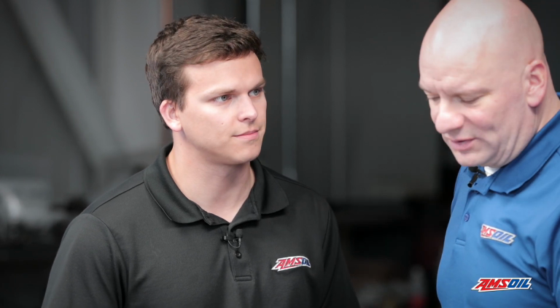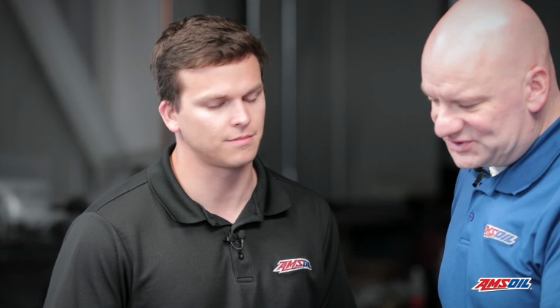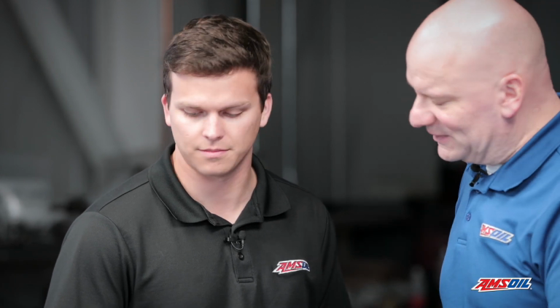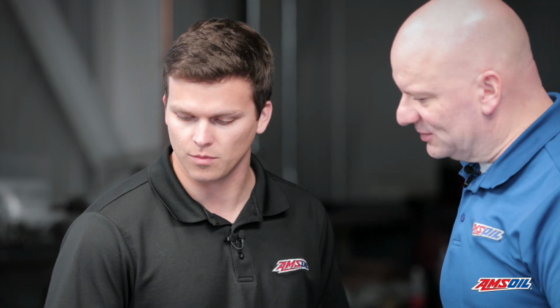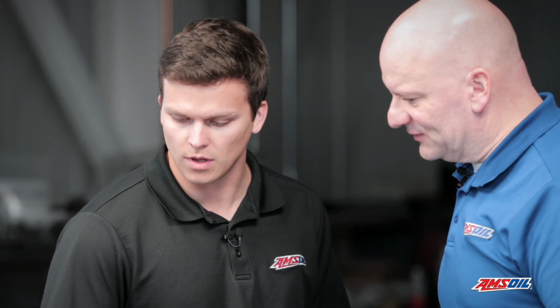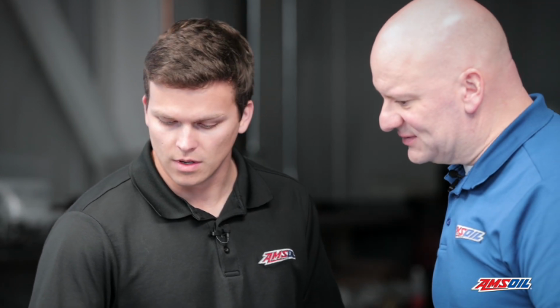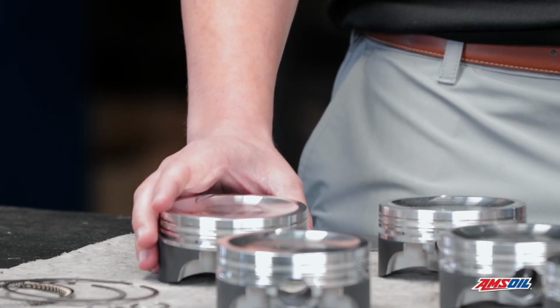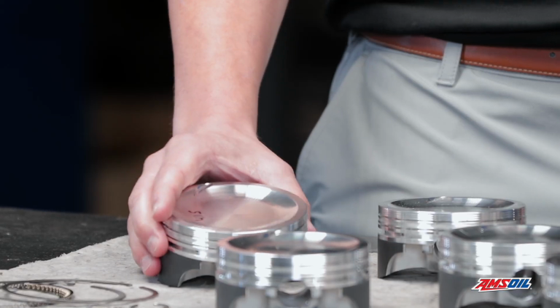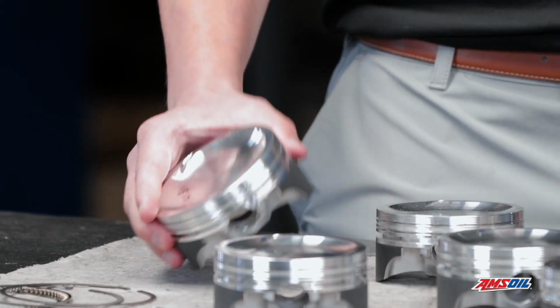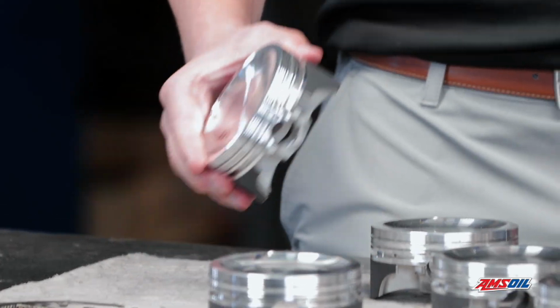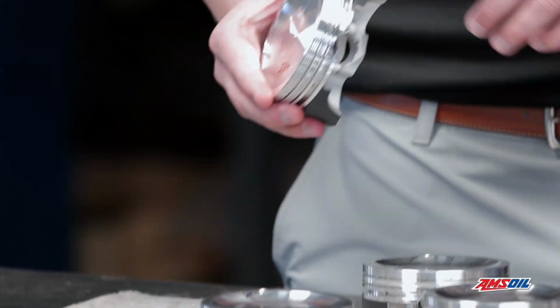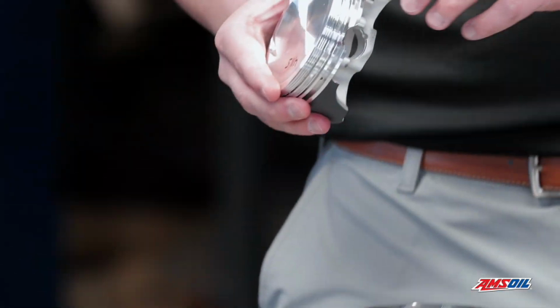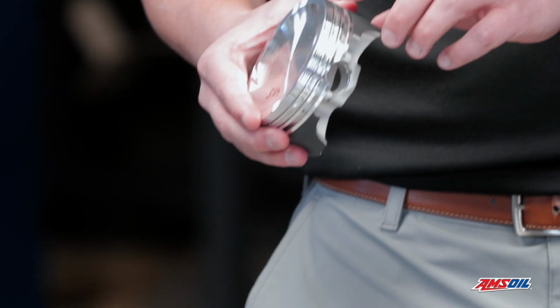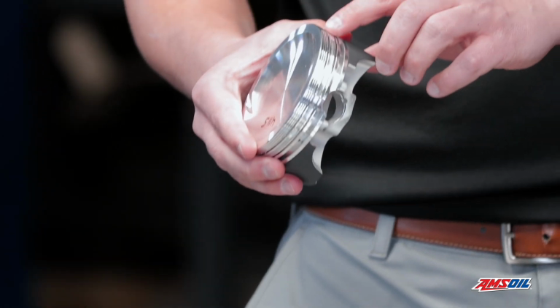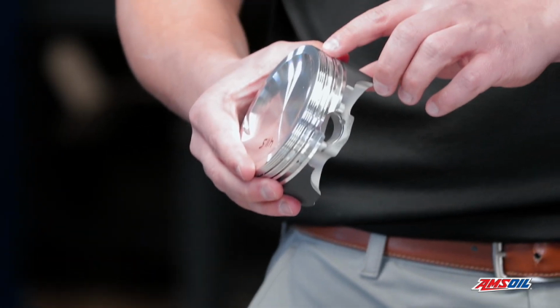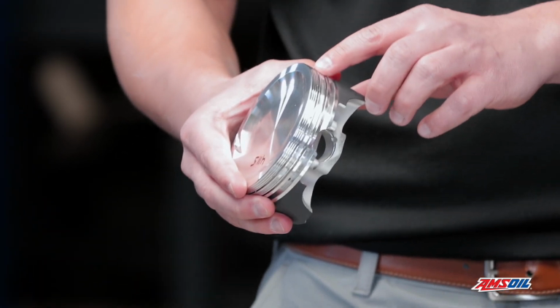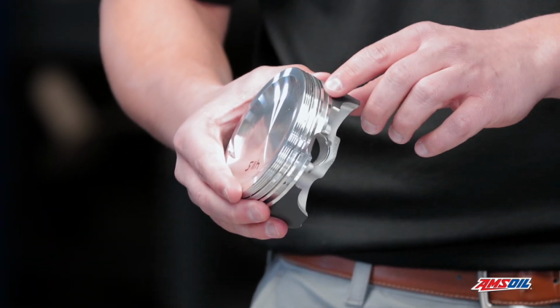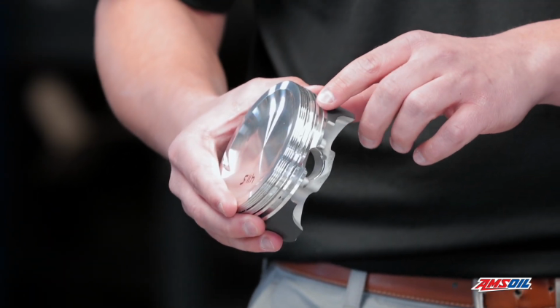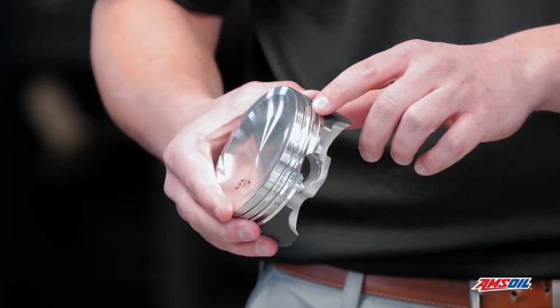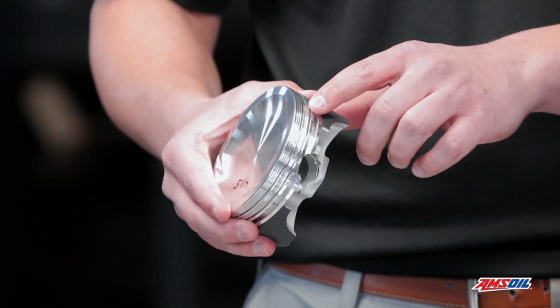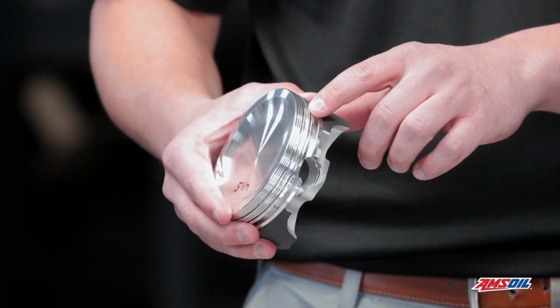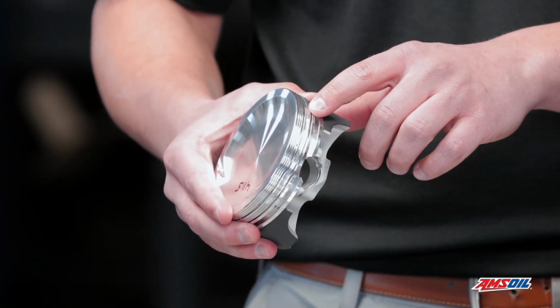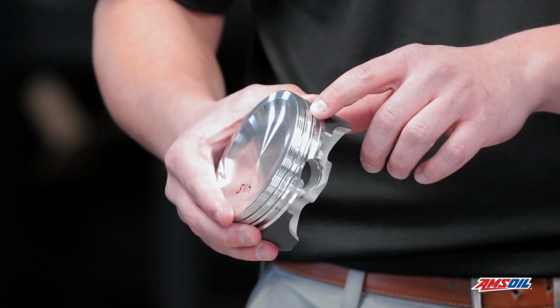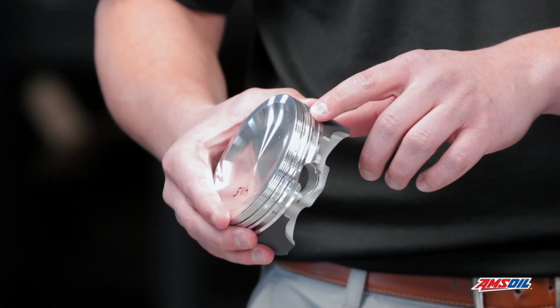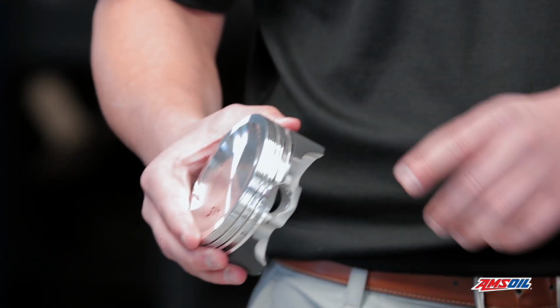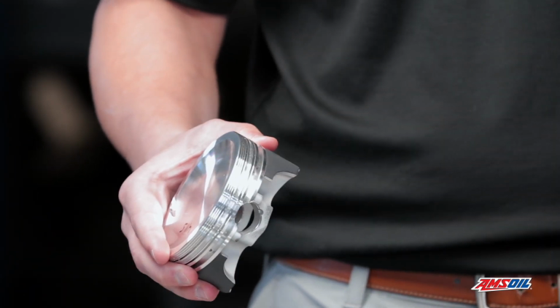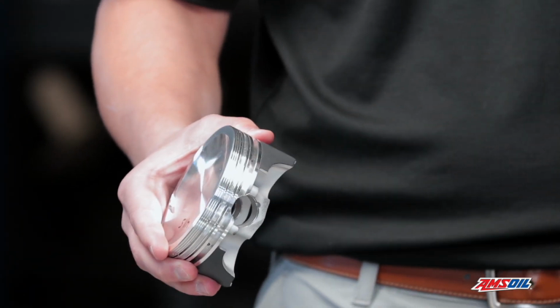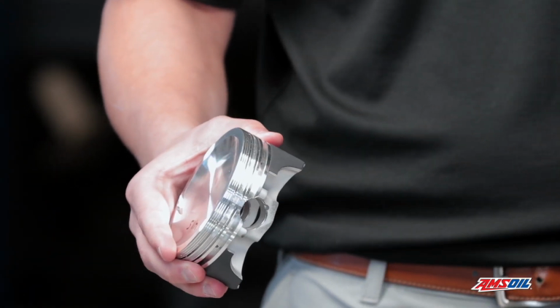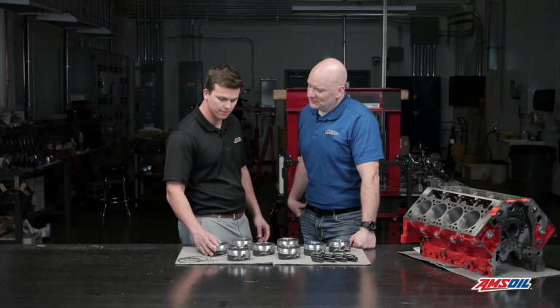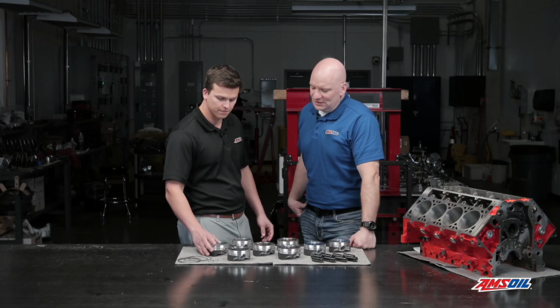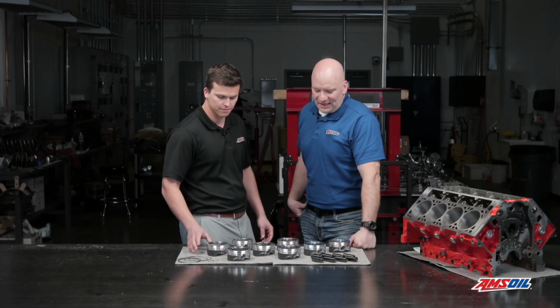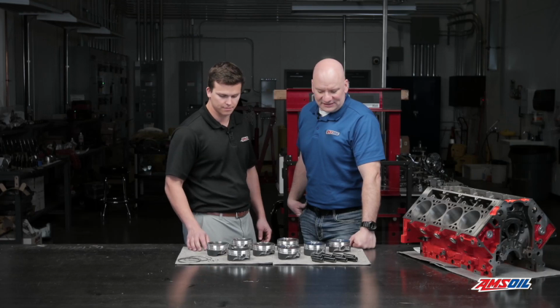What else is special about these? These pistons have a lateral gas port and accumulator groove, and that's to improve the top ring seal.